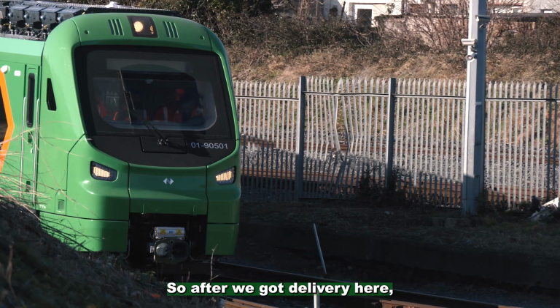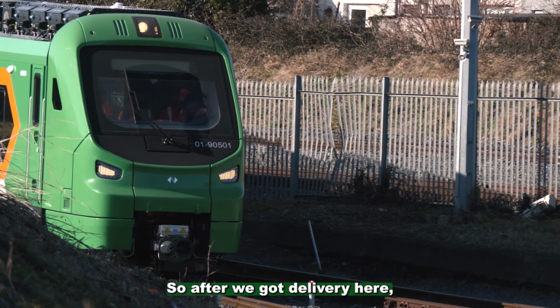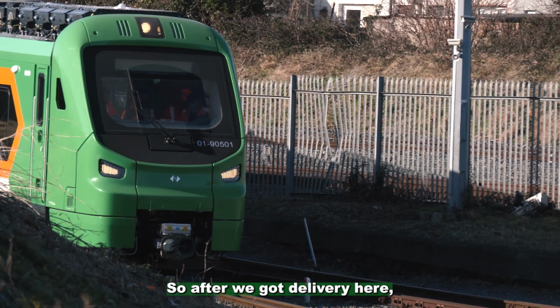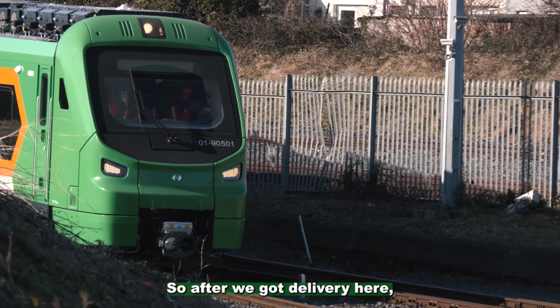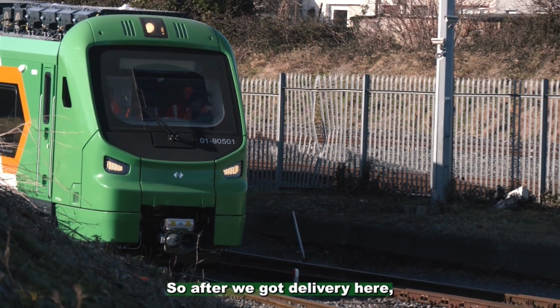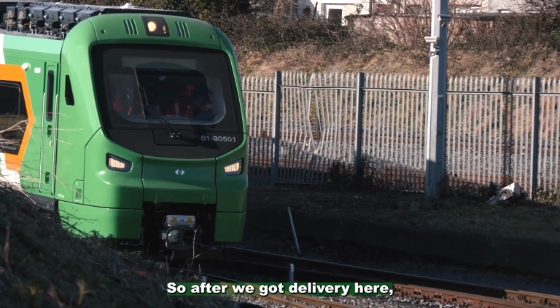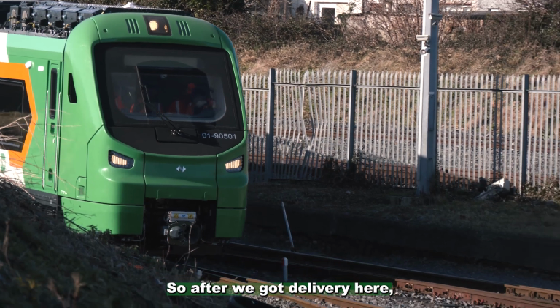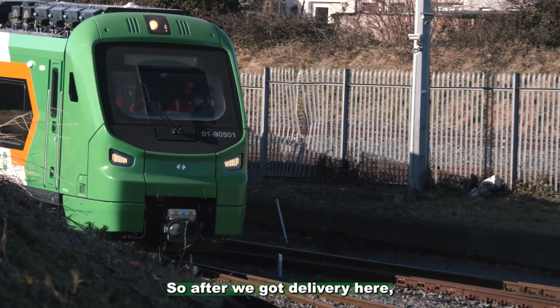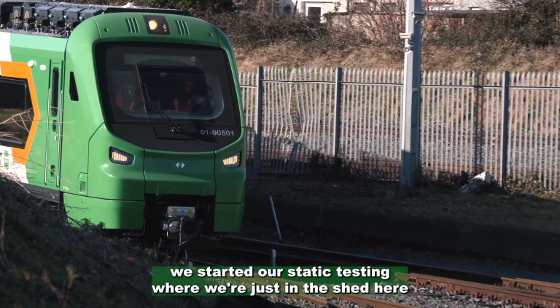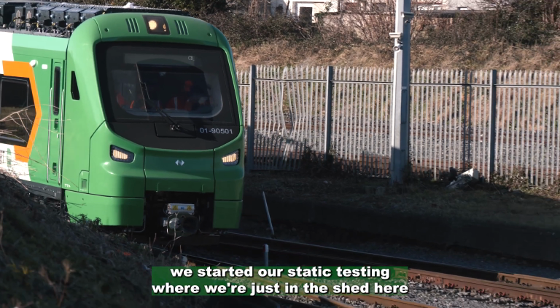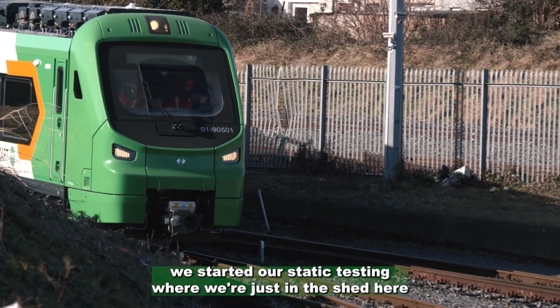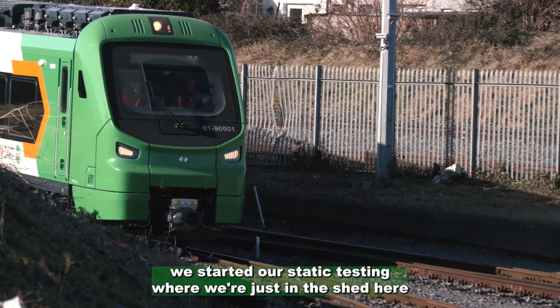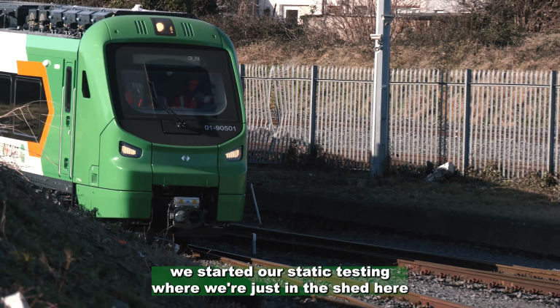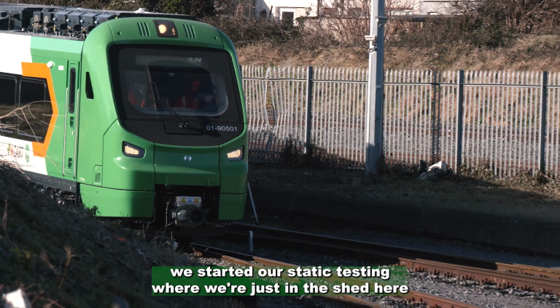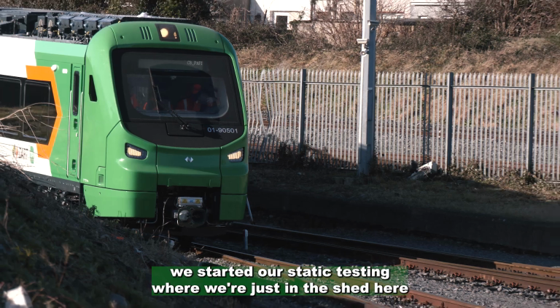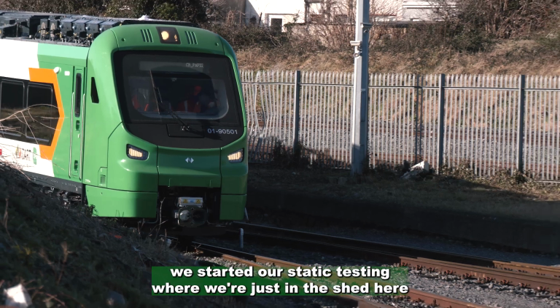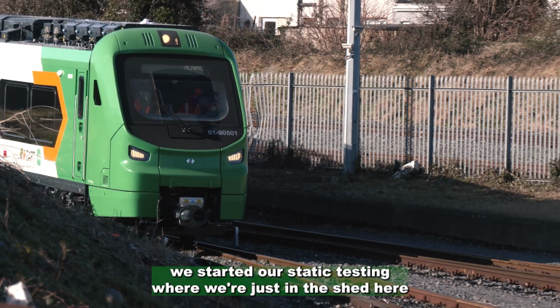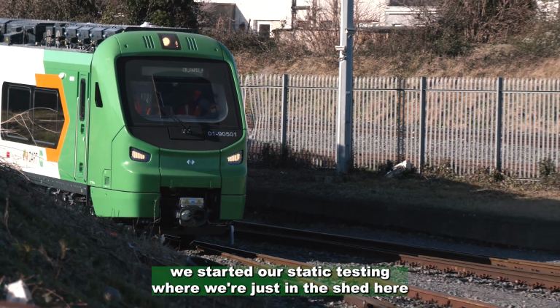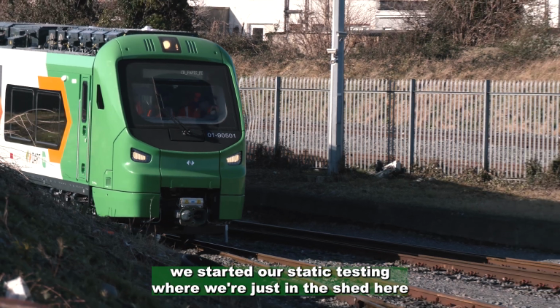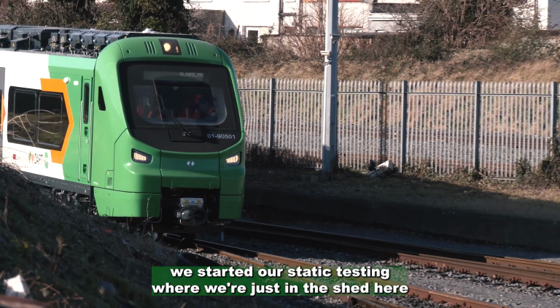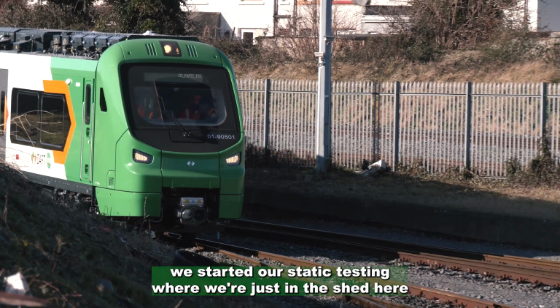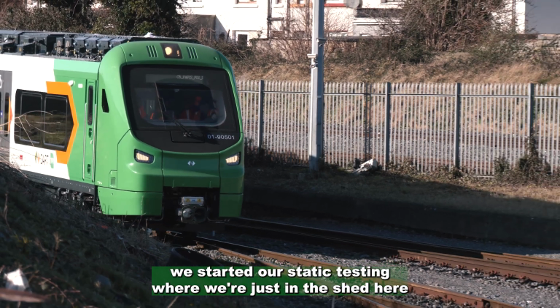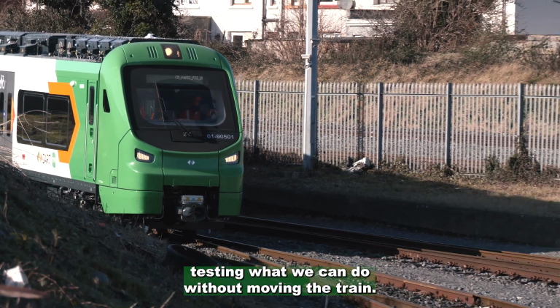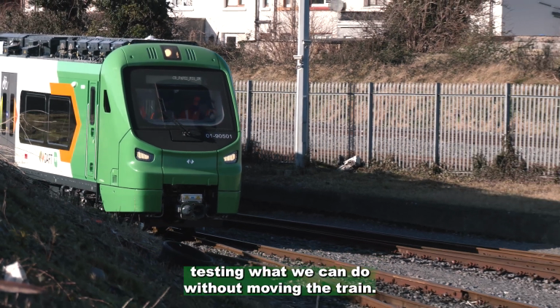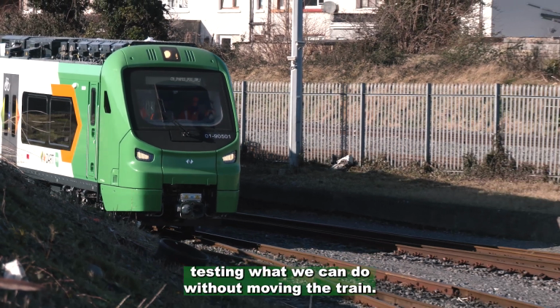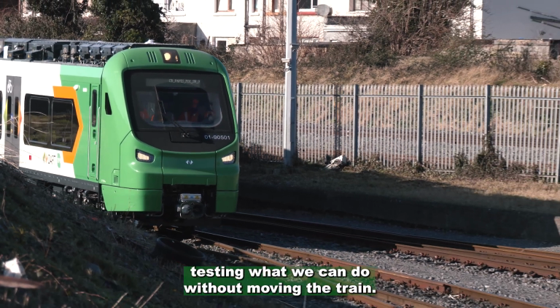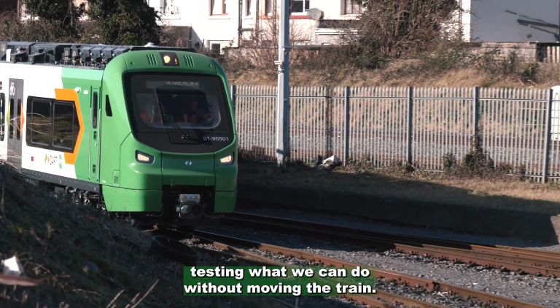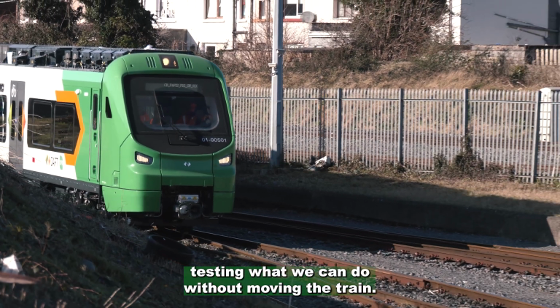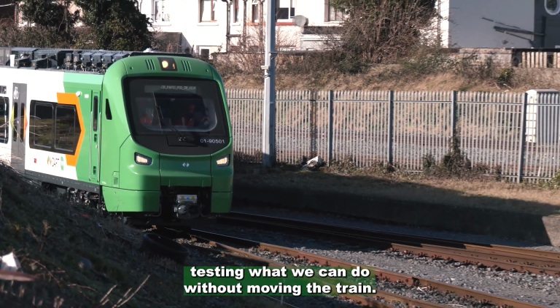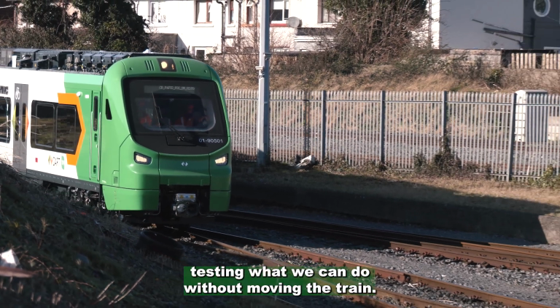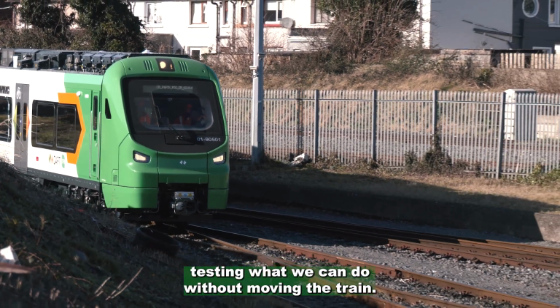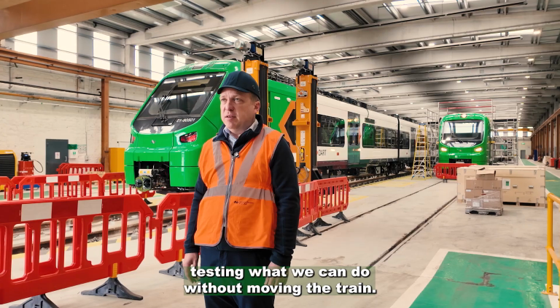After we got delivery here we started our static testing, where we're just in the shed testing what we can do without moving the train.